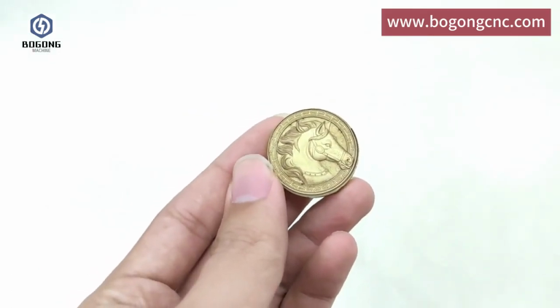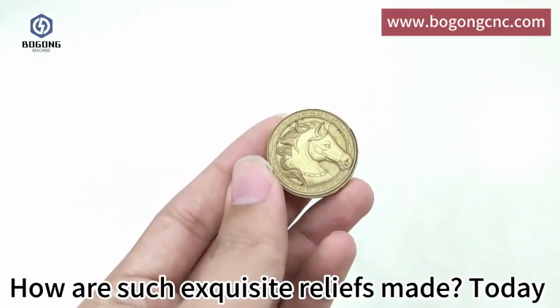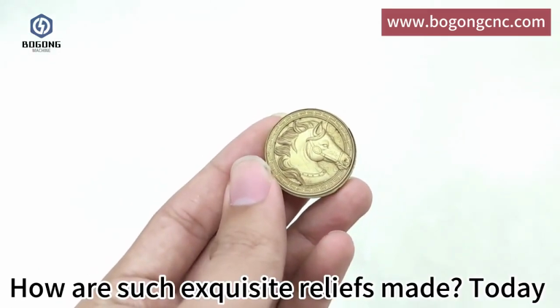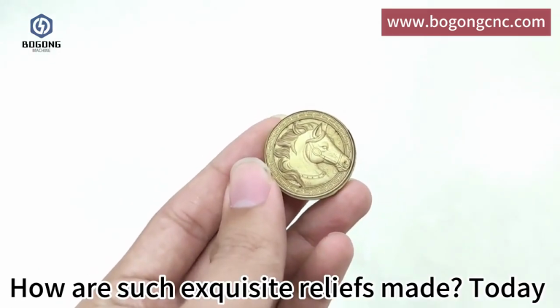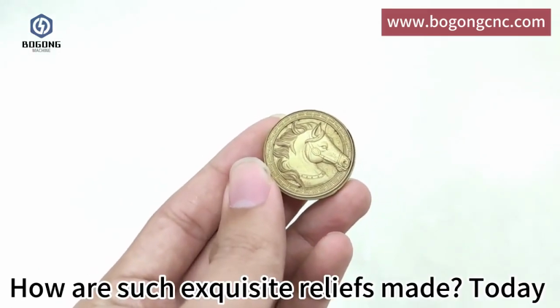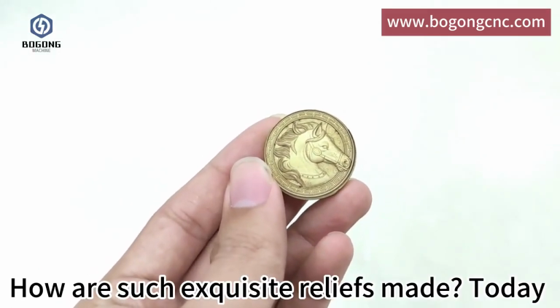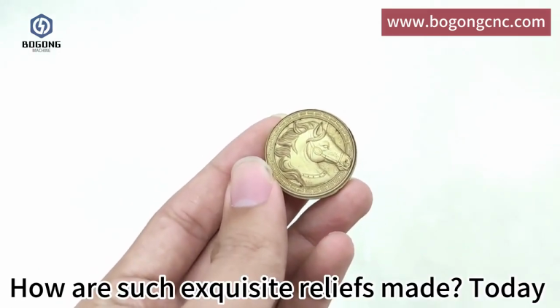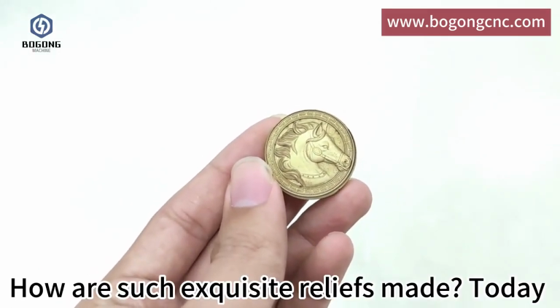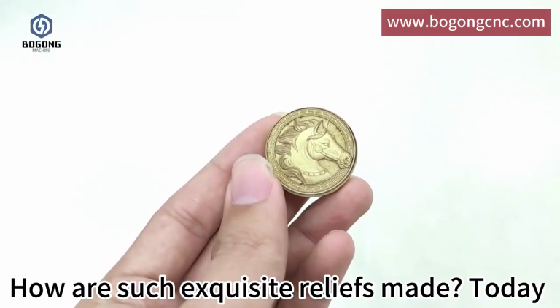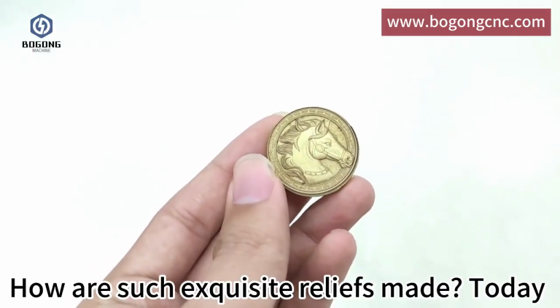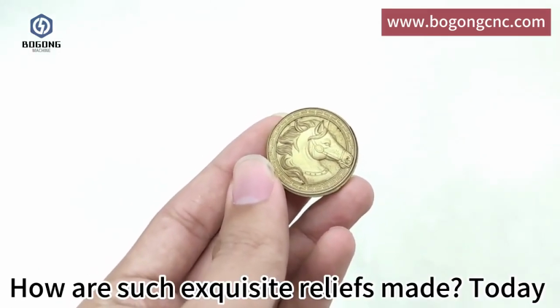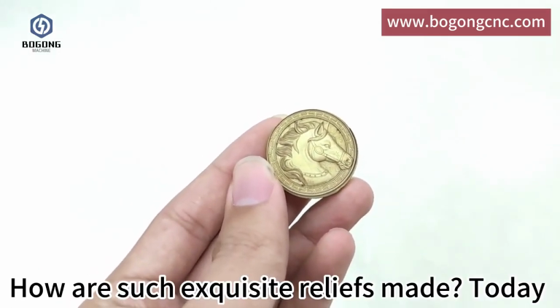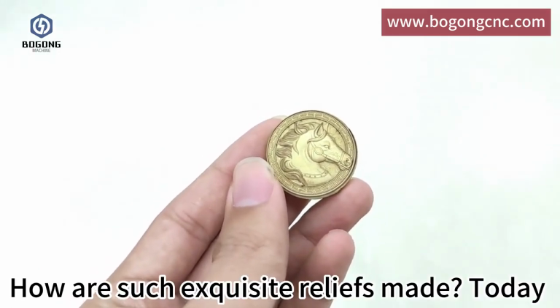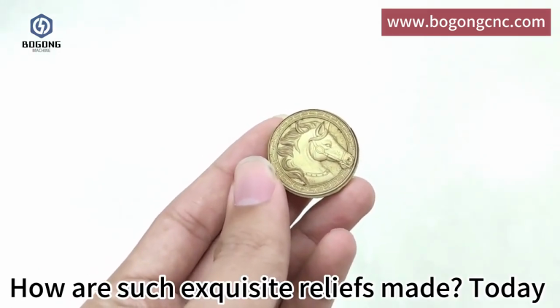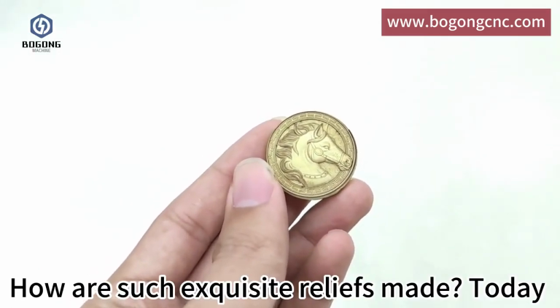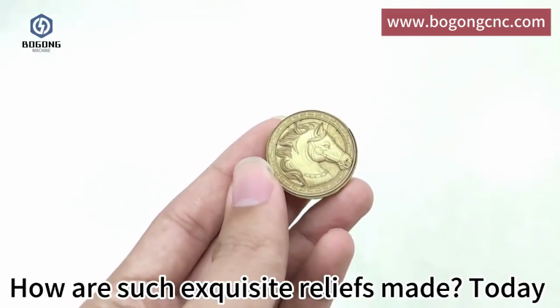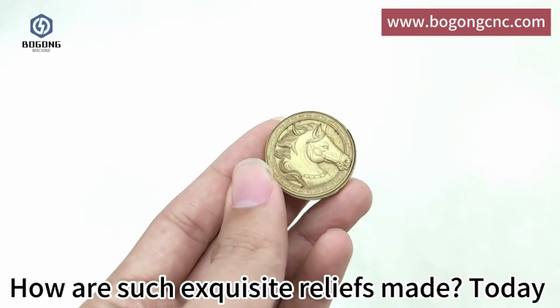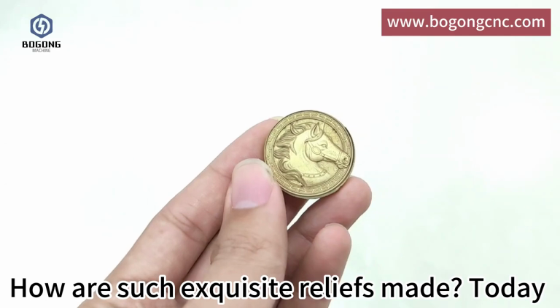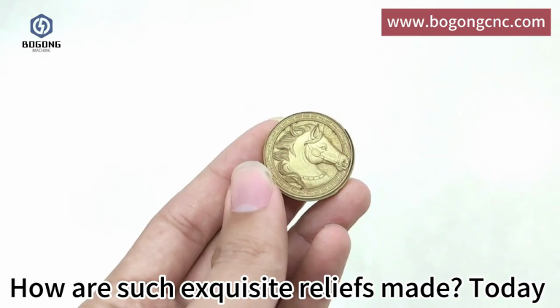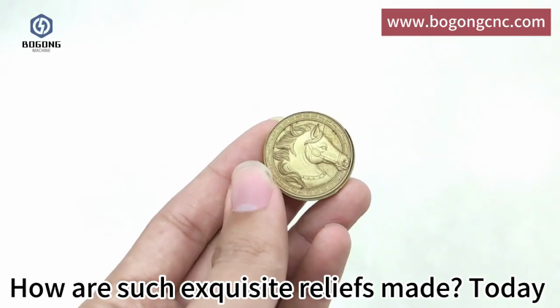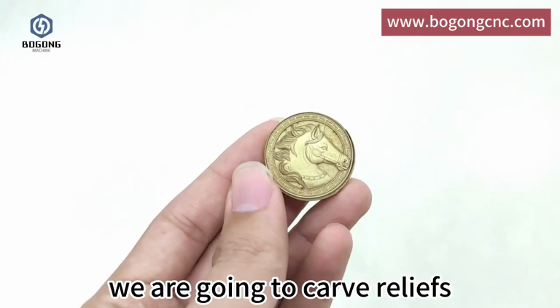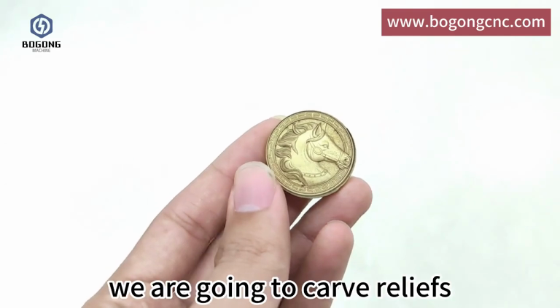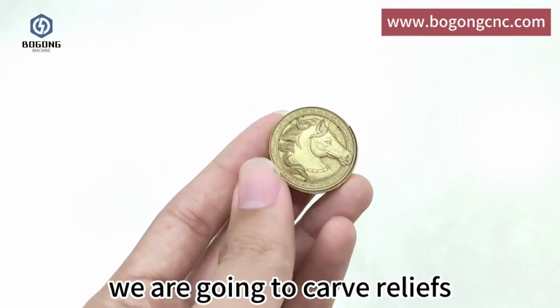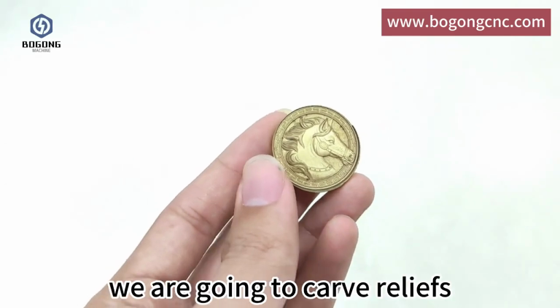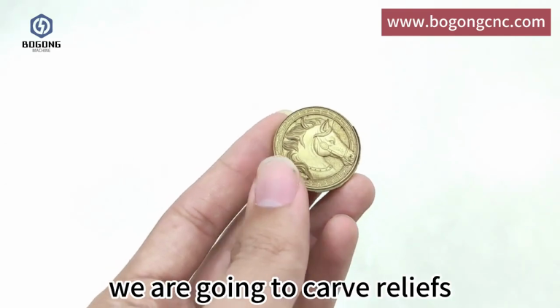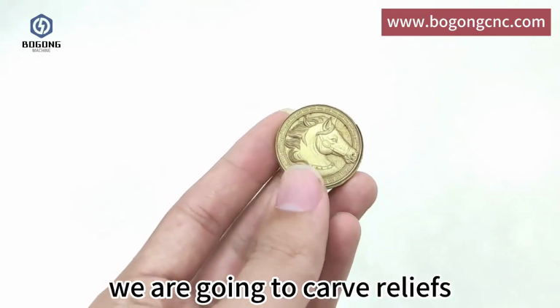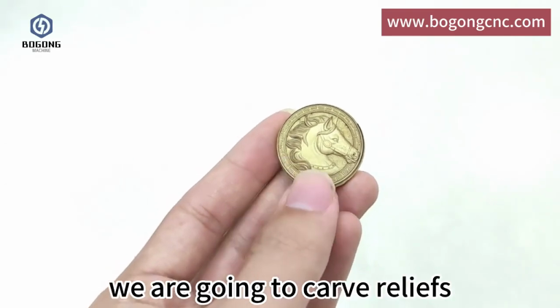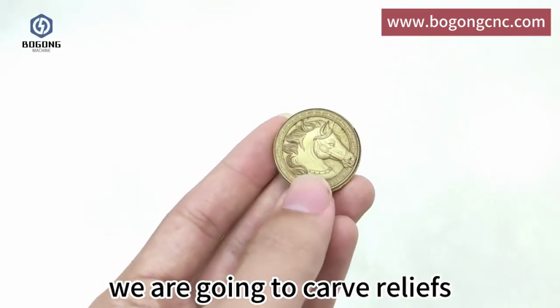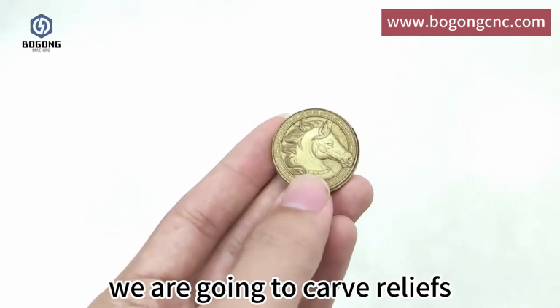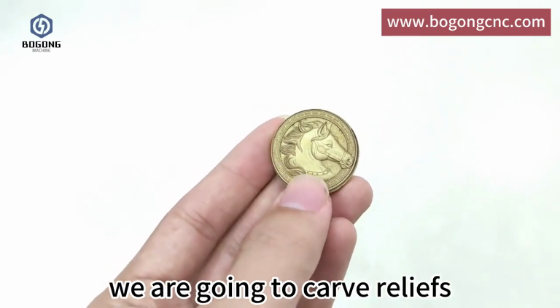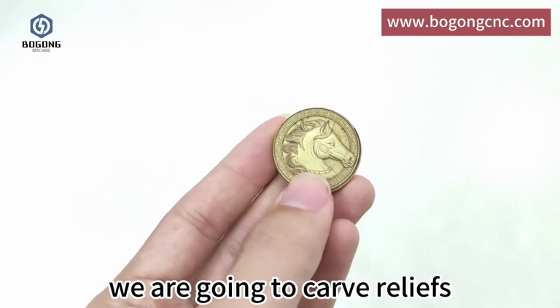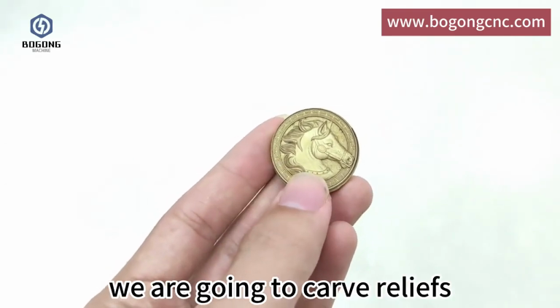How are such exquisite reliefs made? Today we are going to carve reliefs.